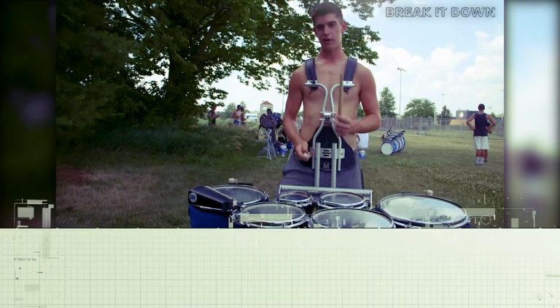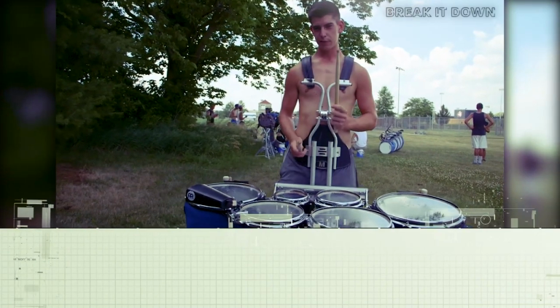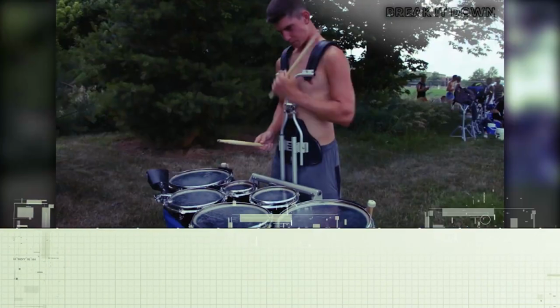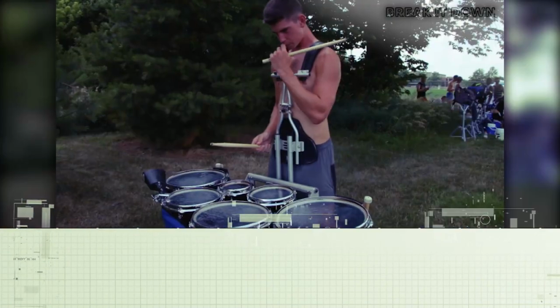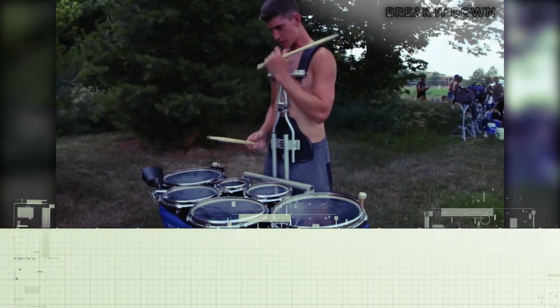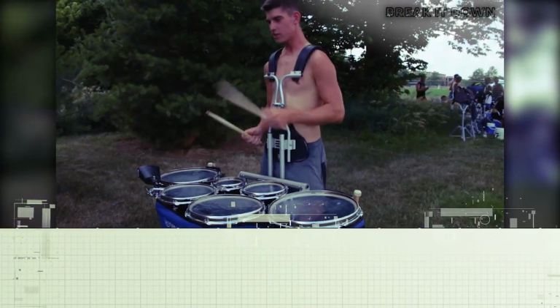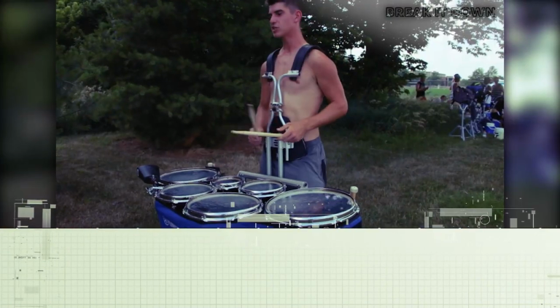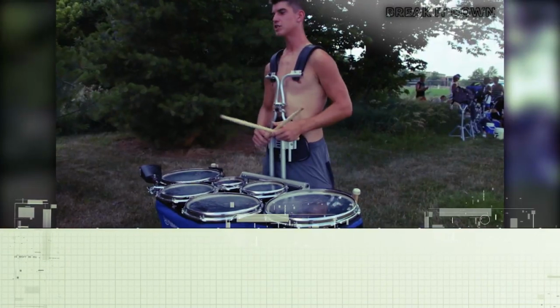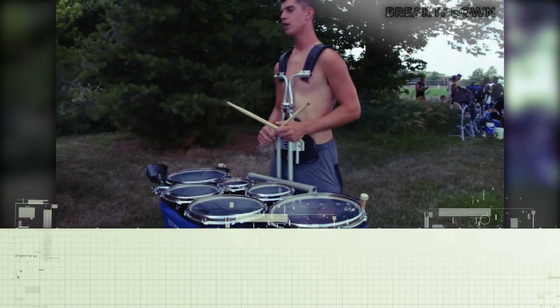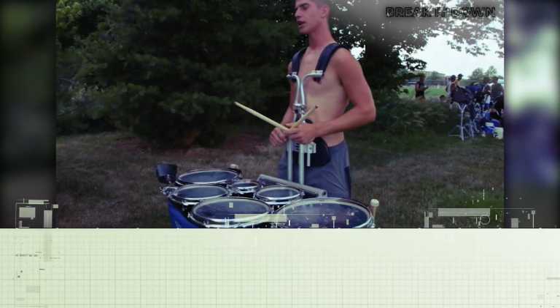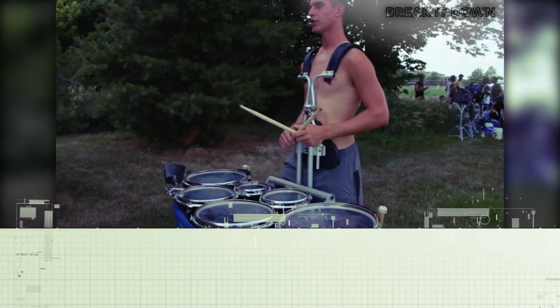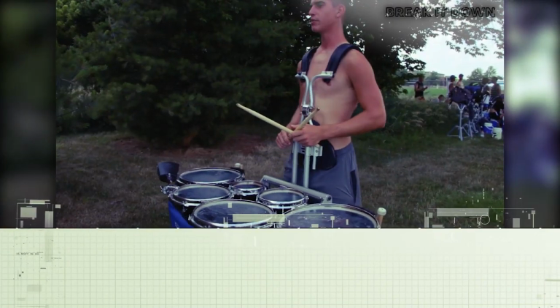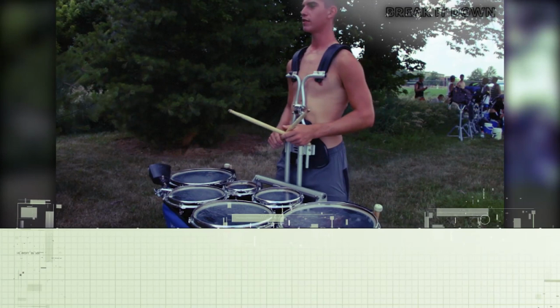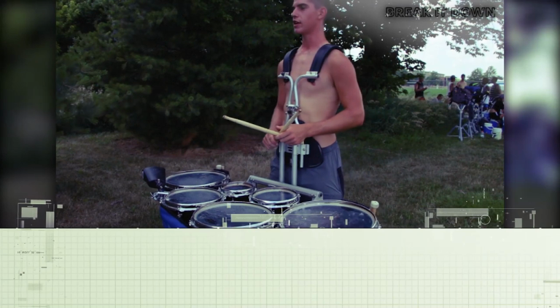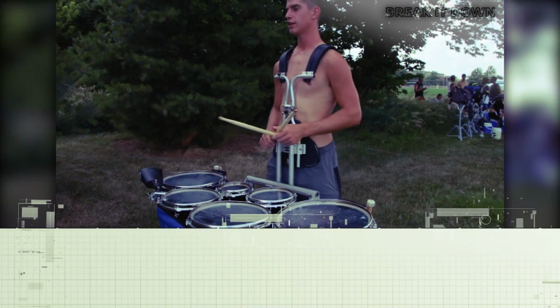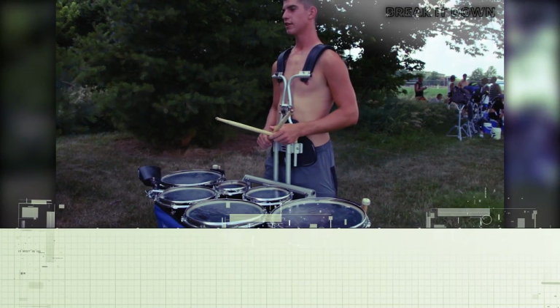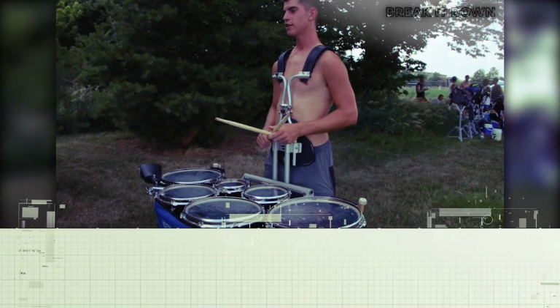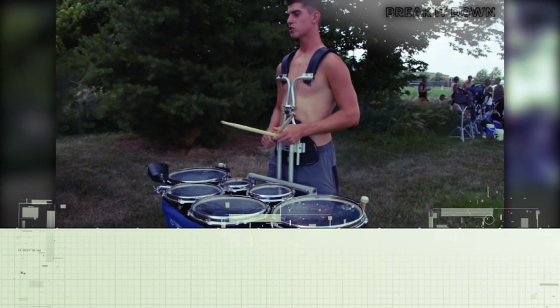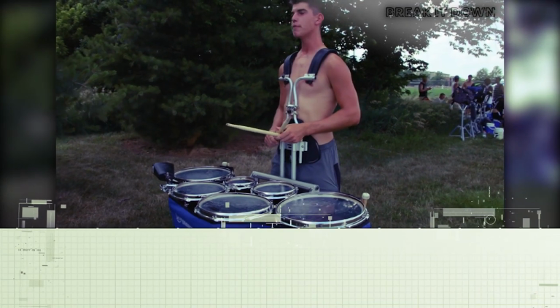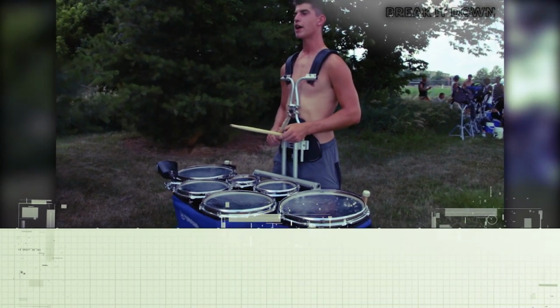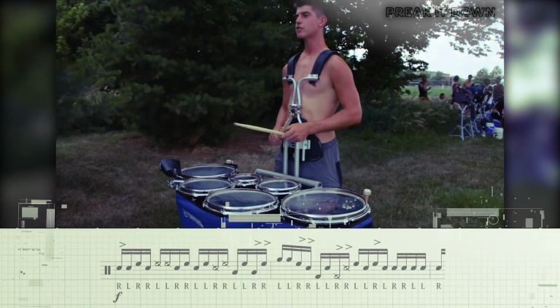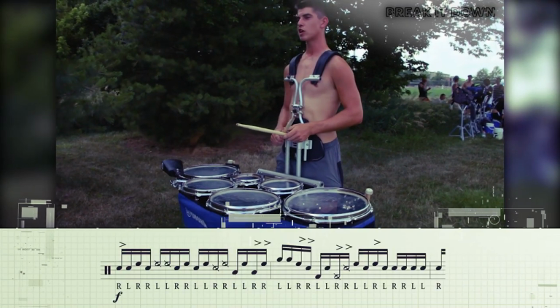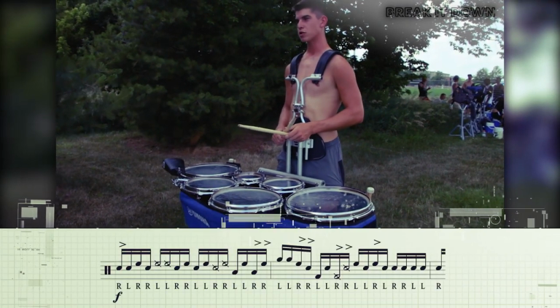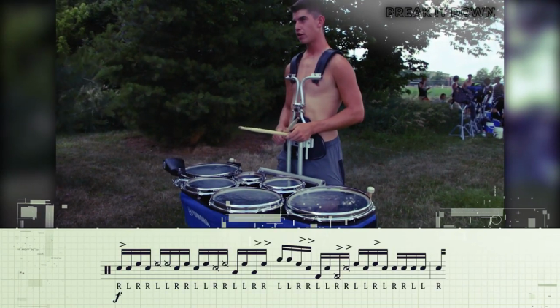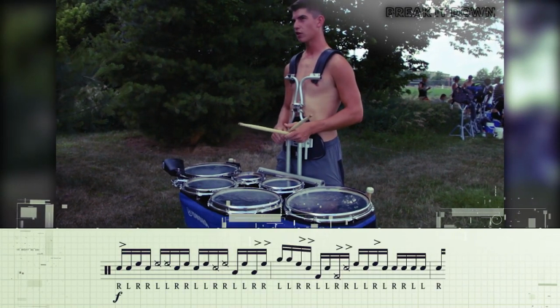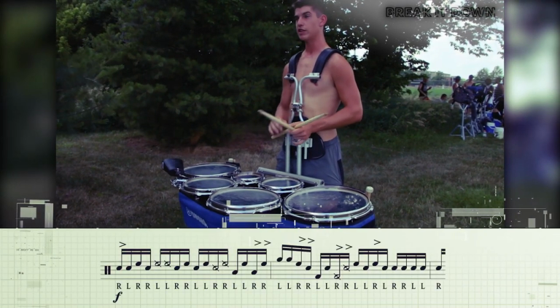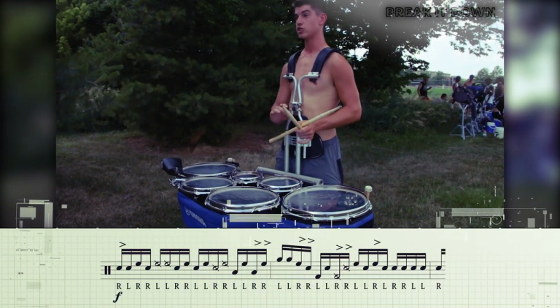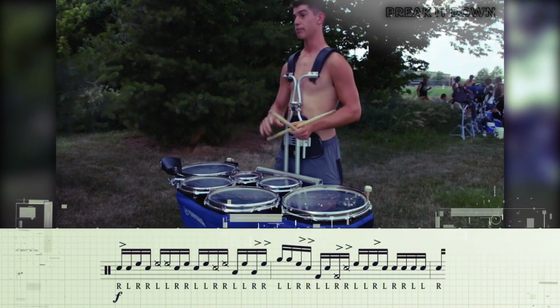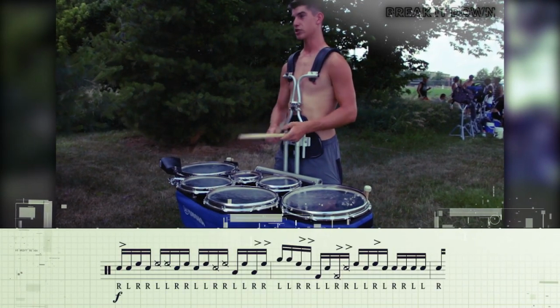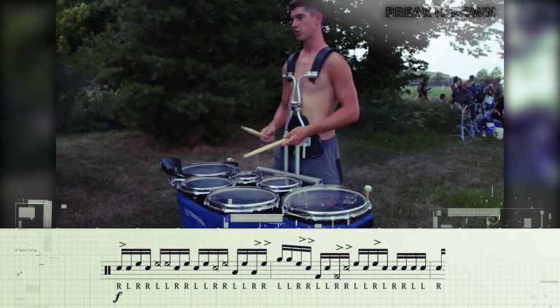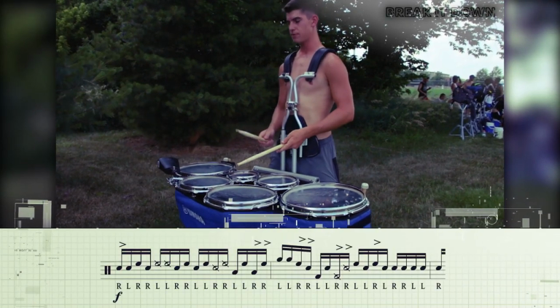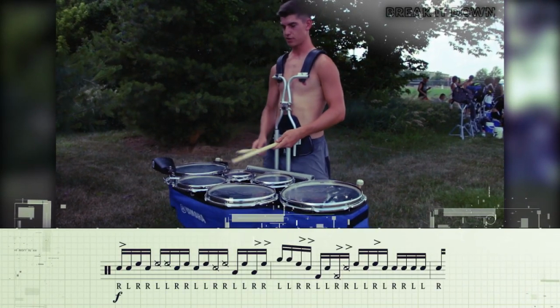So it starts out, we got a little bit of a scrape pattern. Starts with a paradiddle and then just a bunch of scrapes.